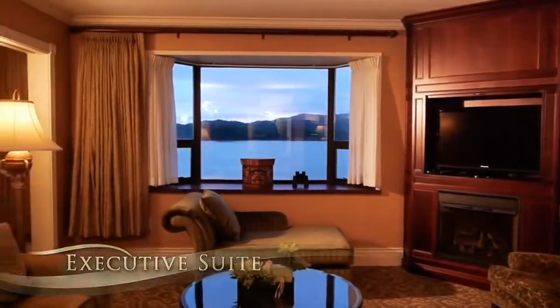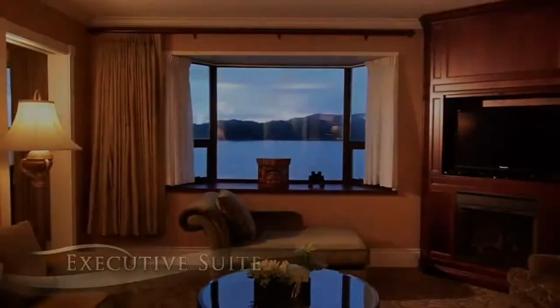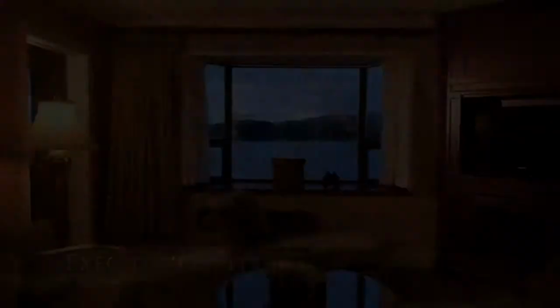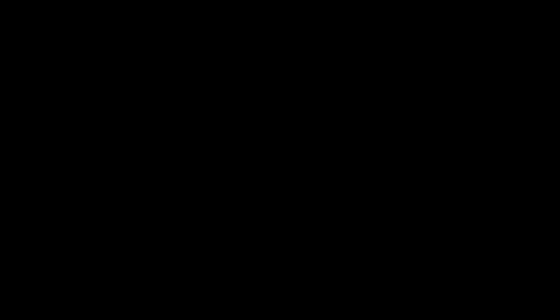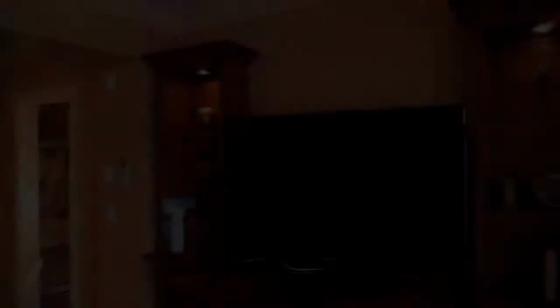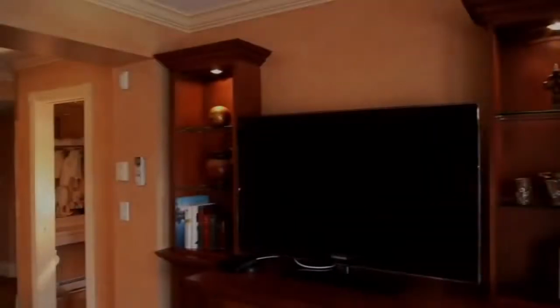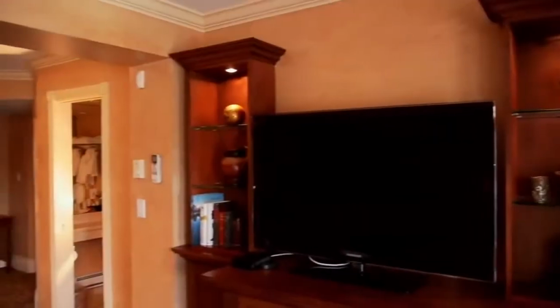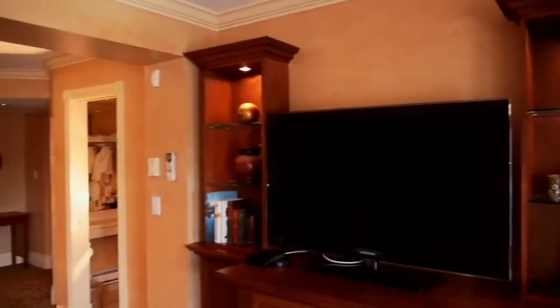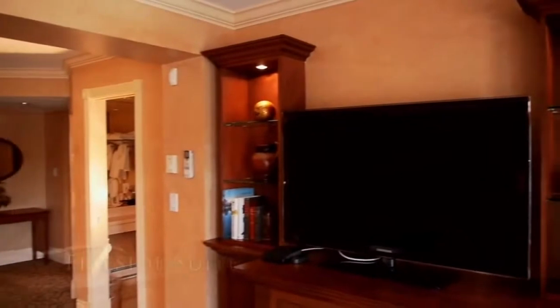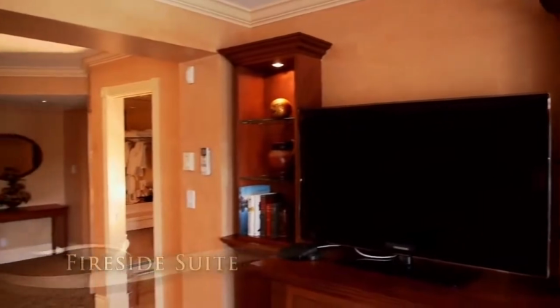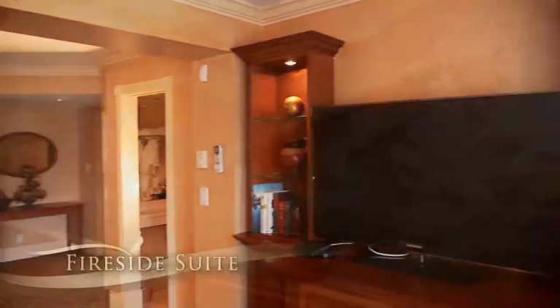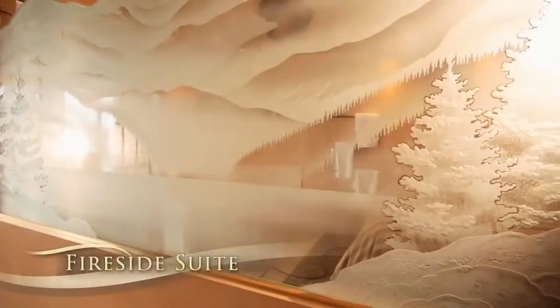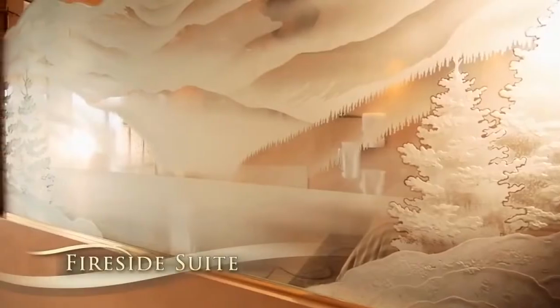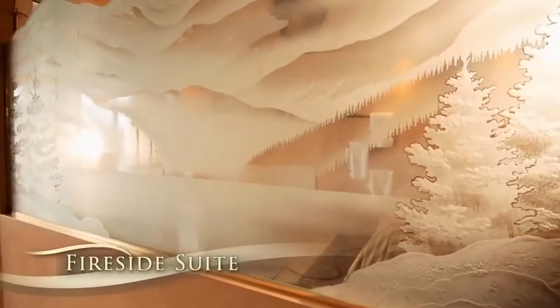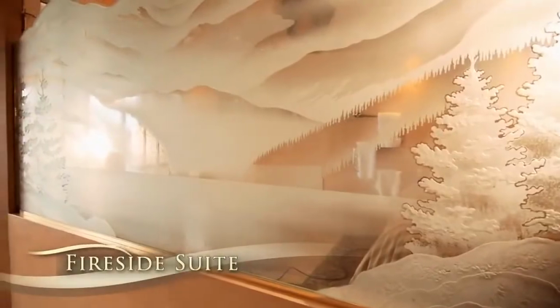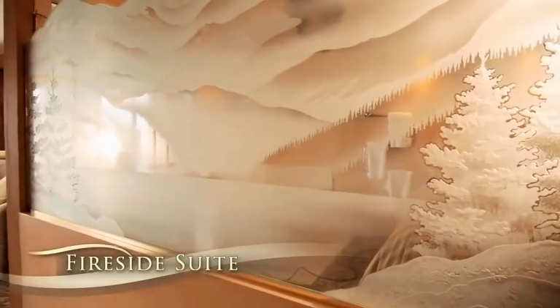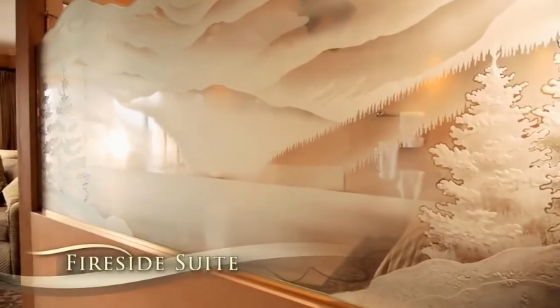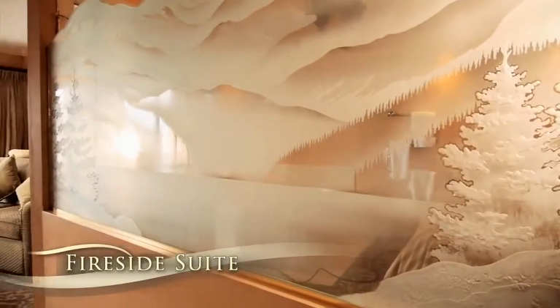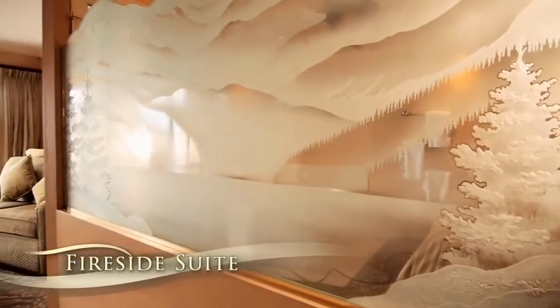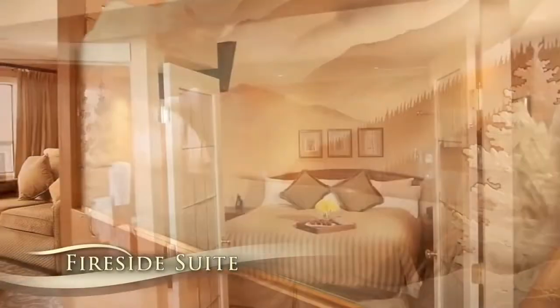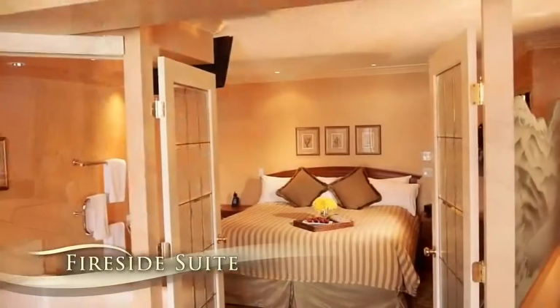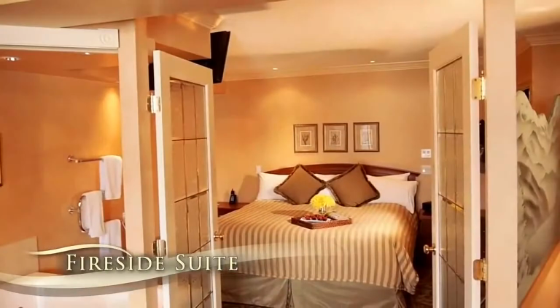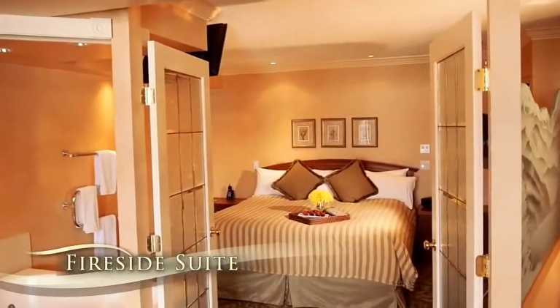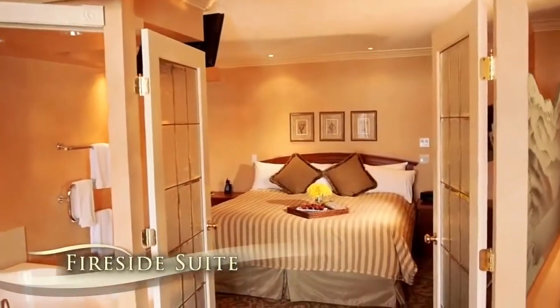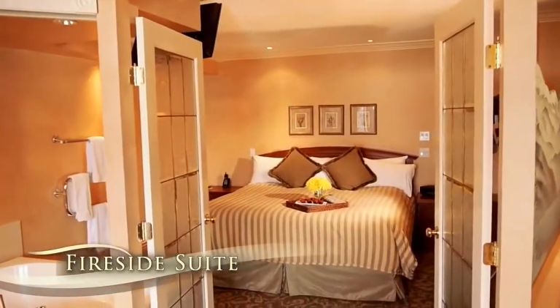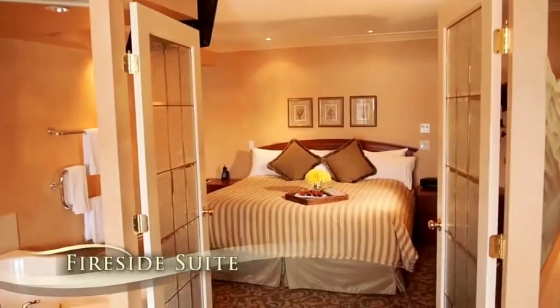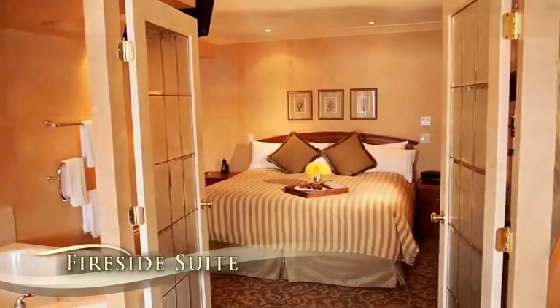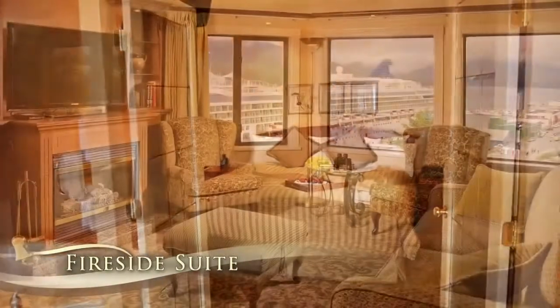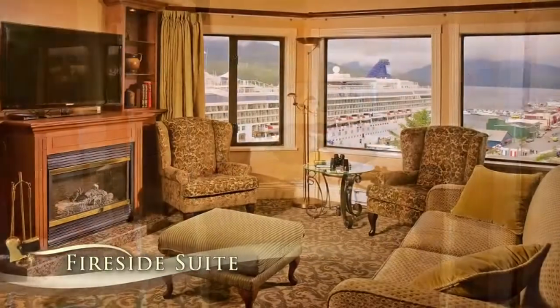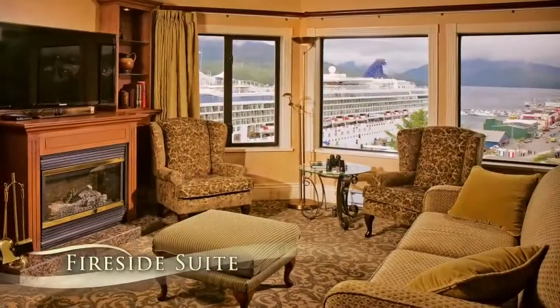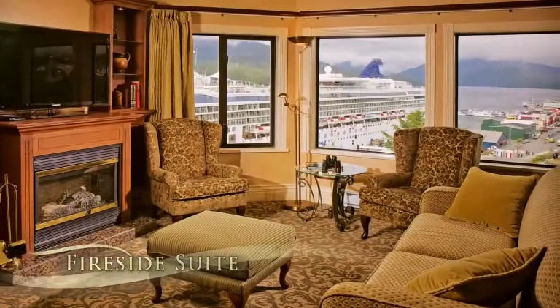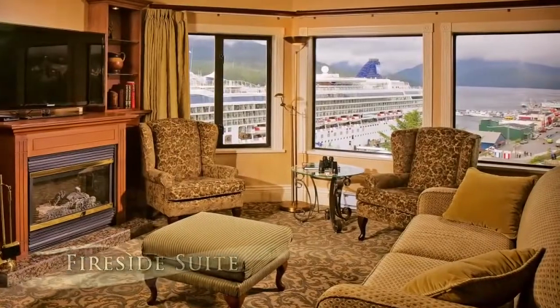The Fireside Suite is one of a kind, with its custom etched glass wall, French door flanked bedroom, and views of Tuck Inlet.